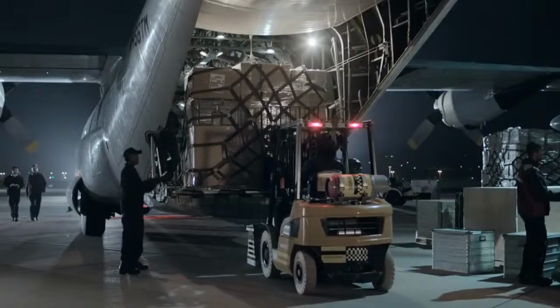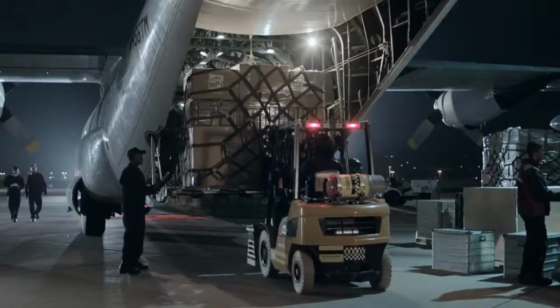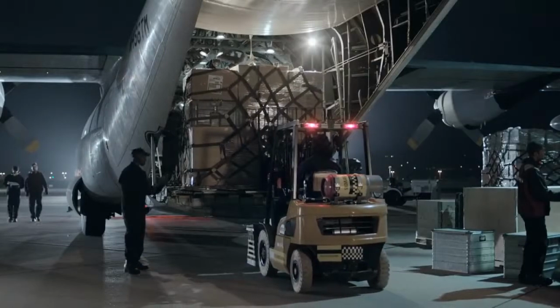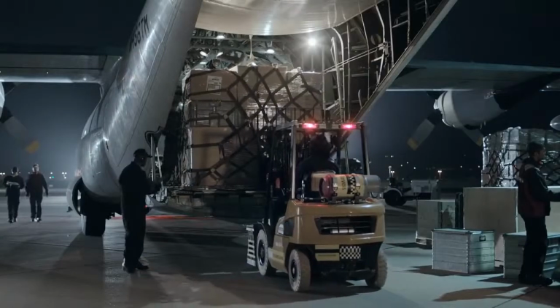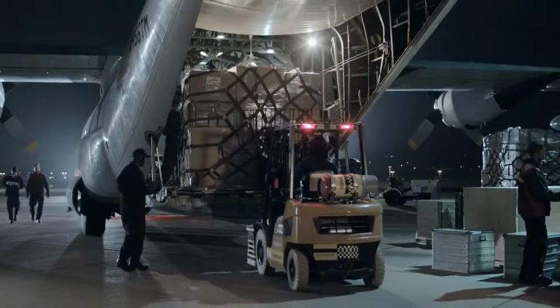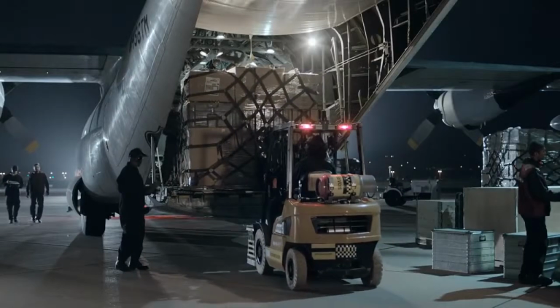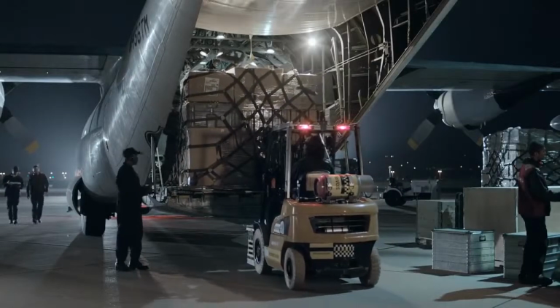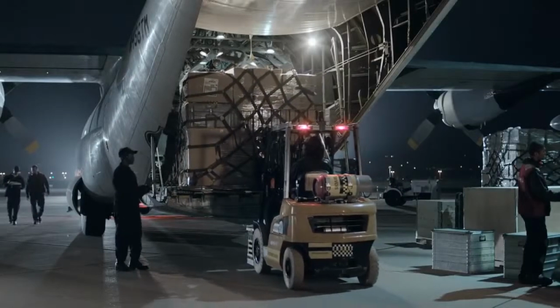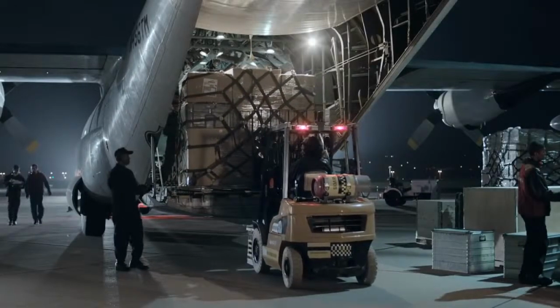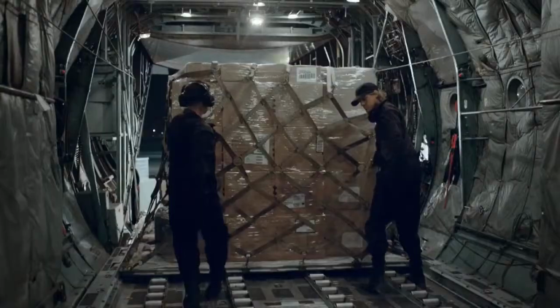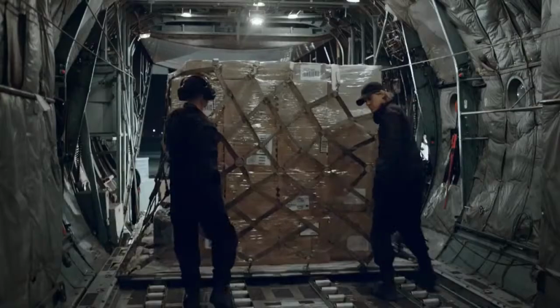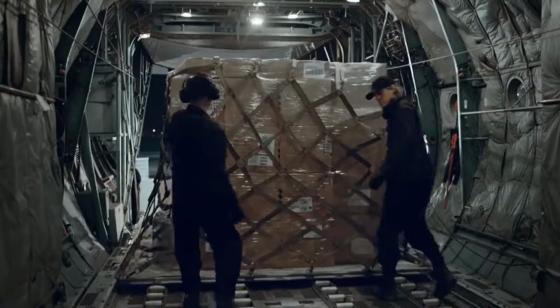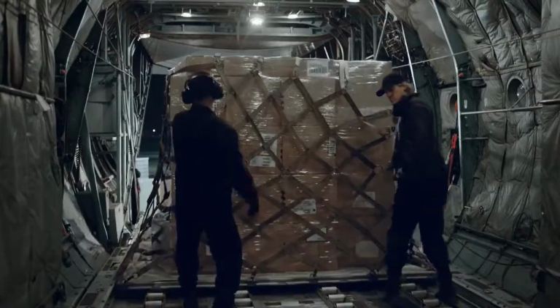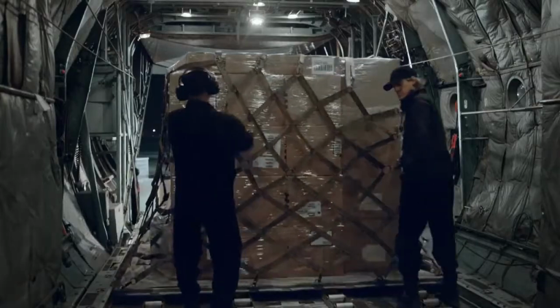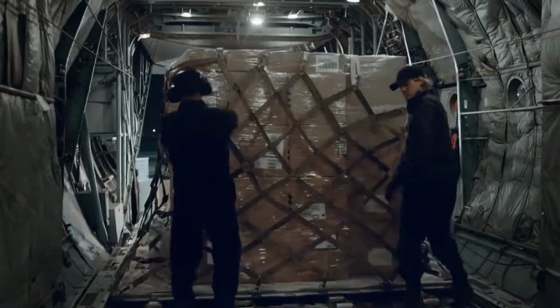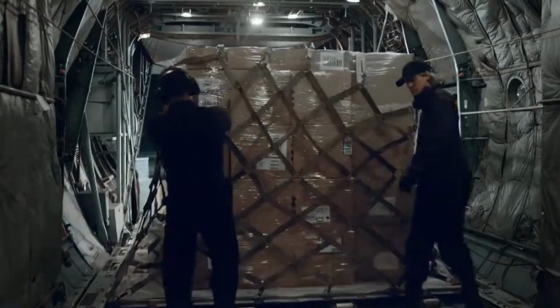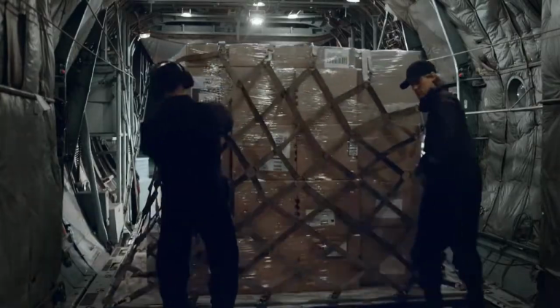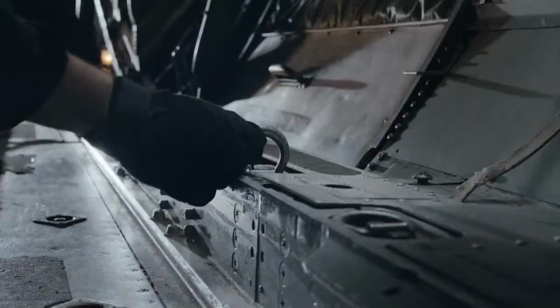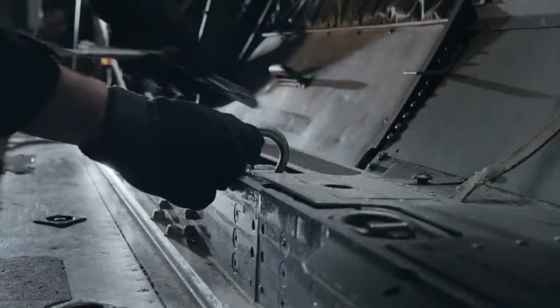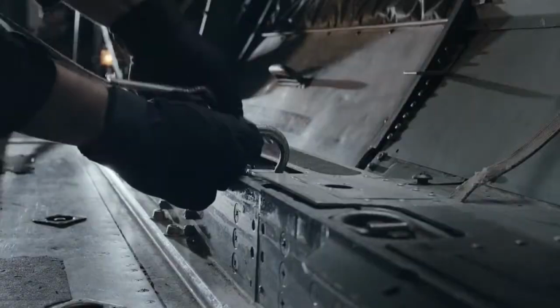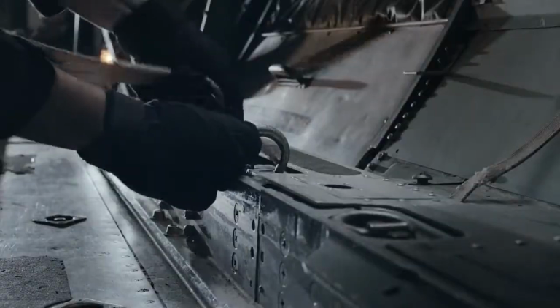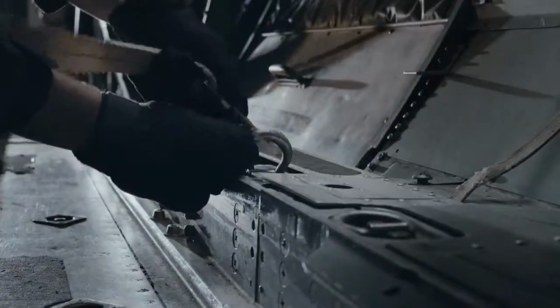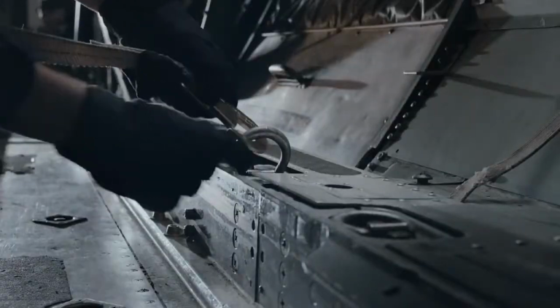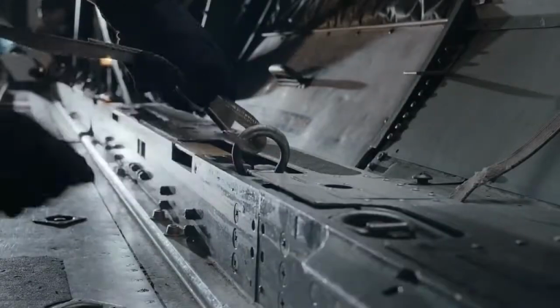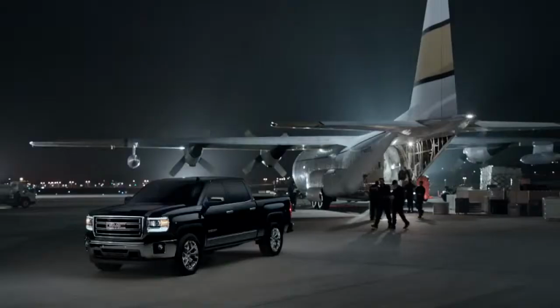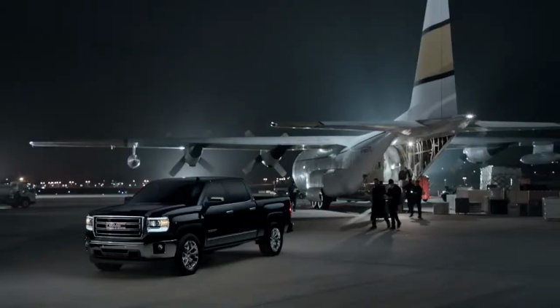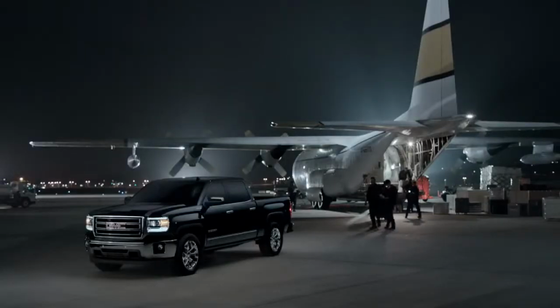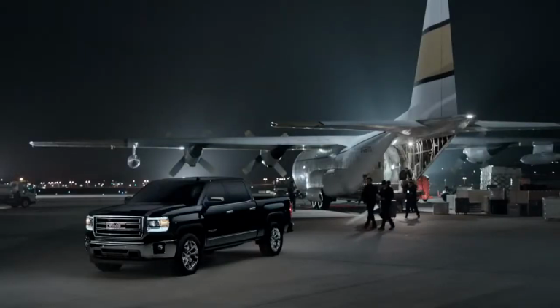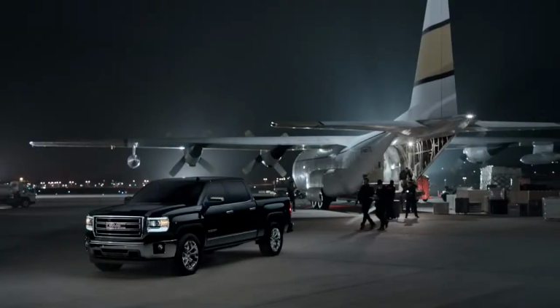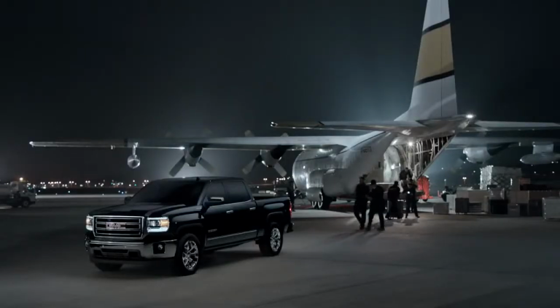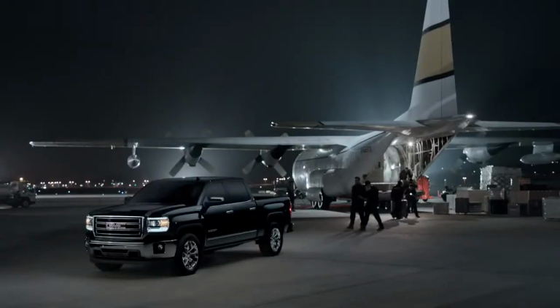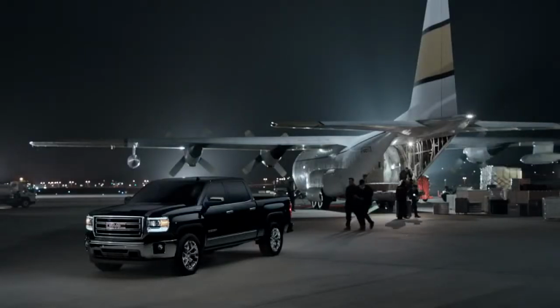Cargo planes have perfected the art of moving heavy freight. So has the all-new GMC Sierra.